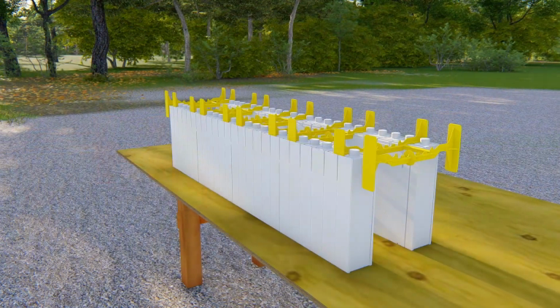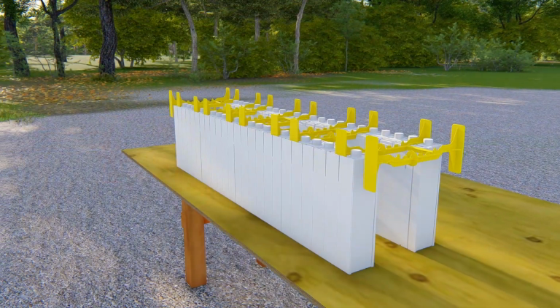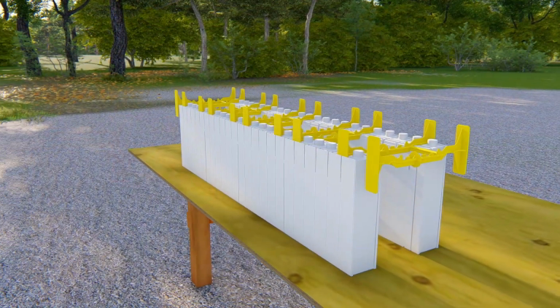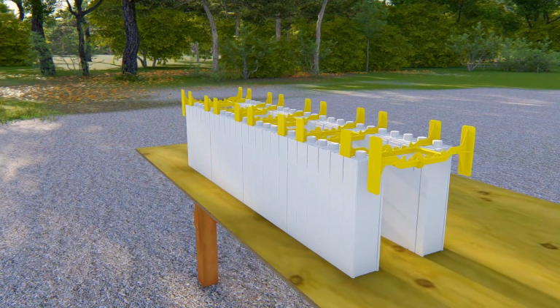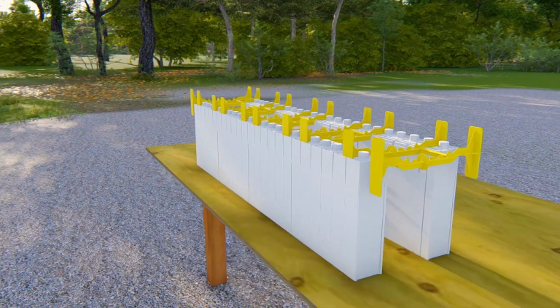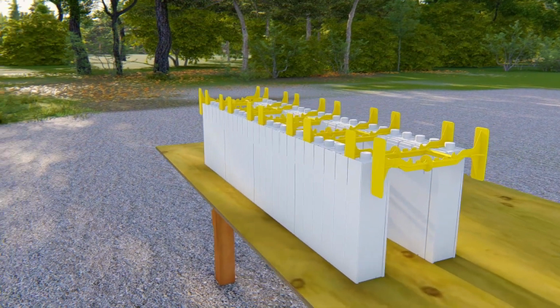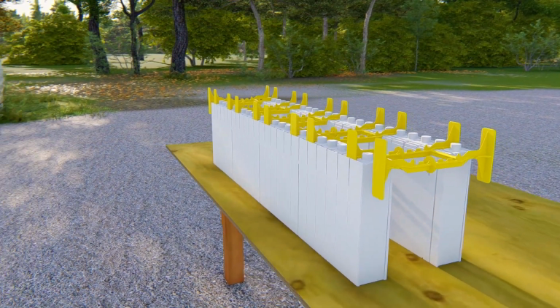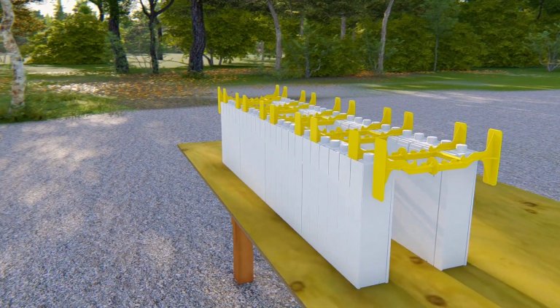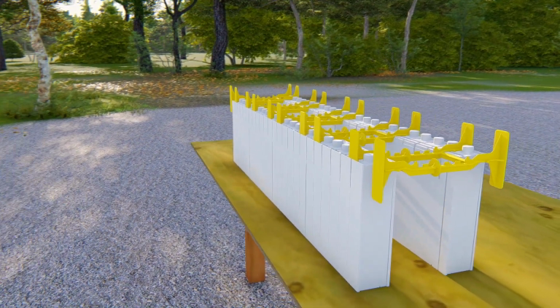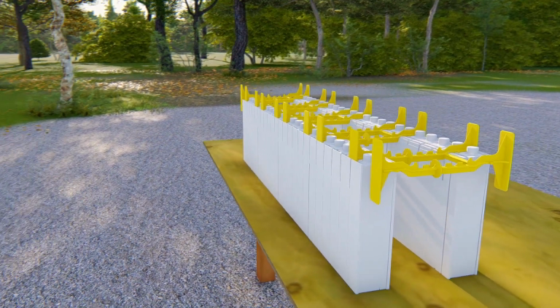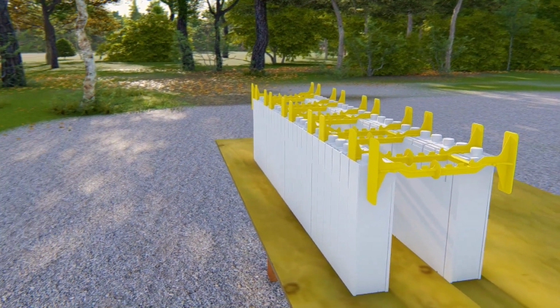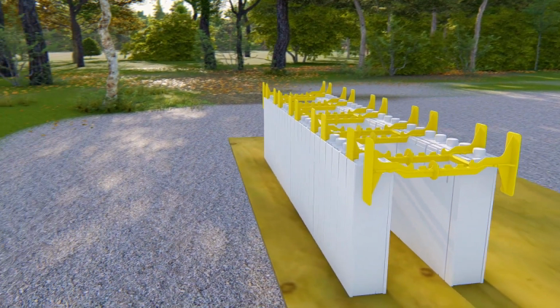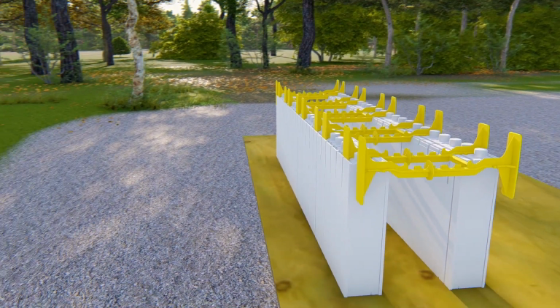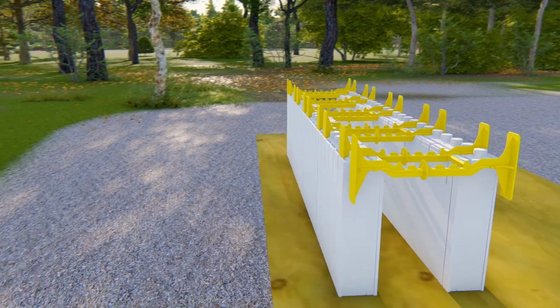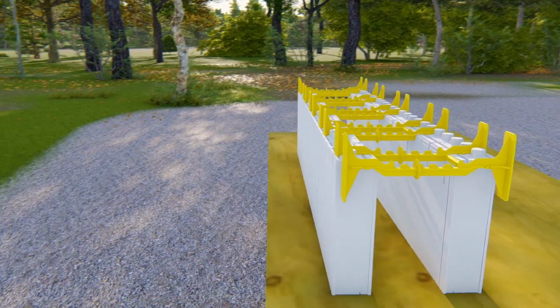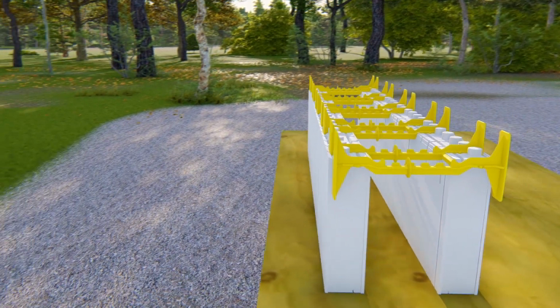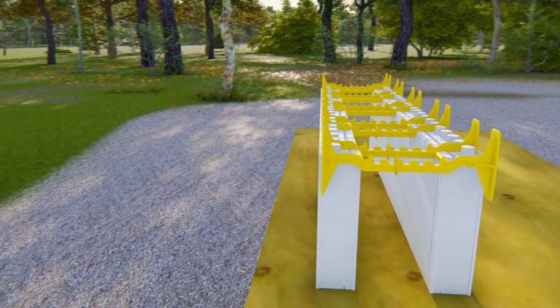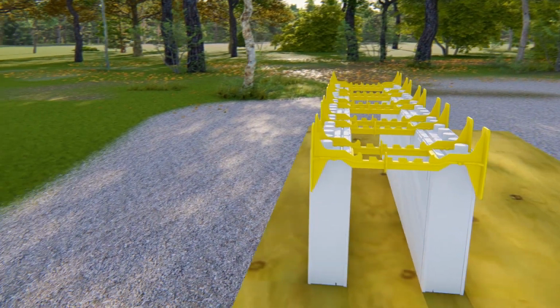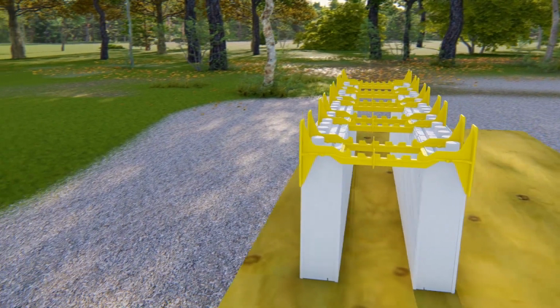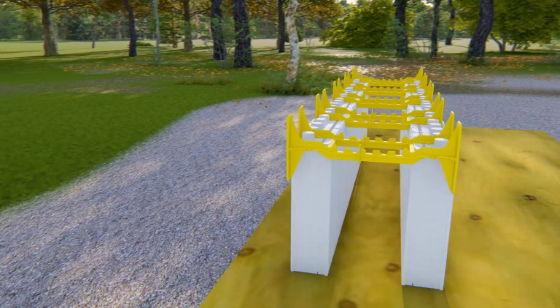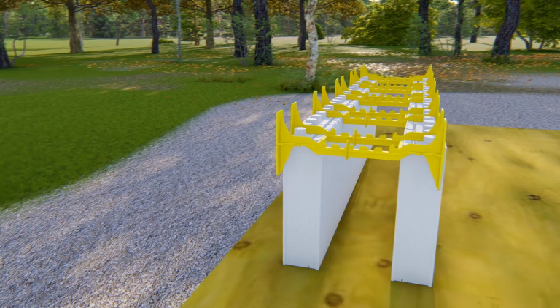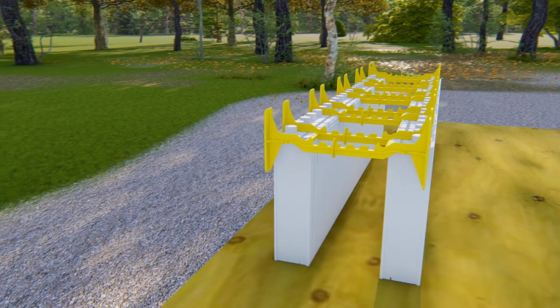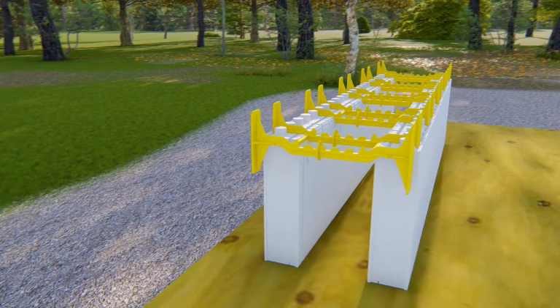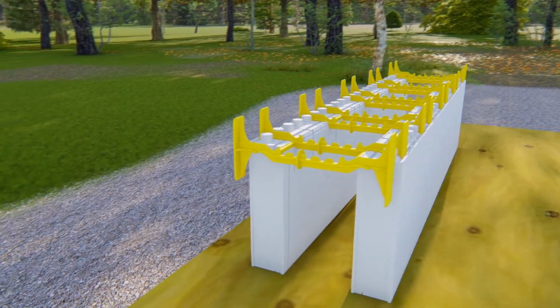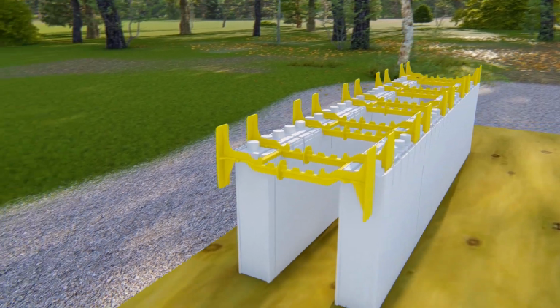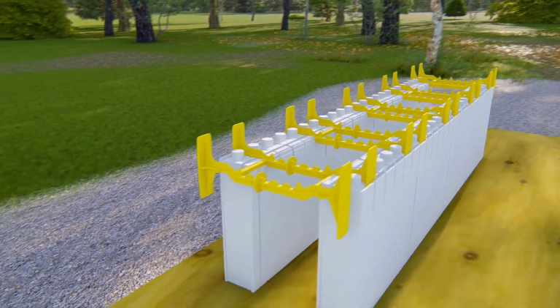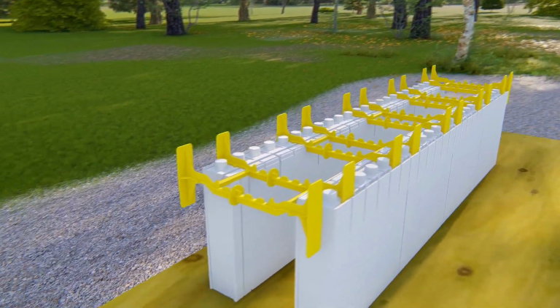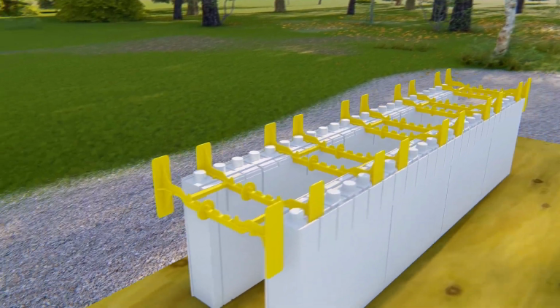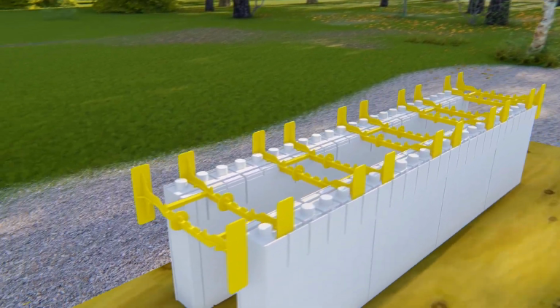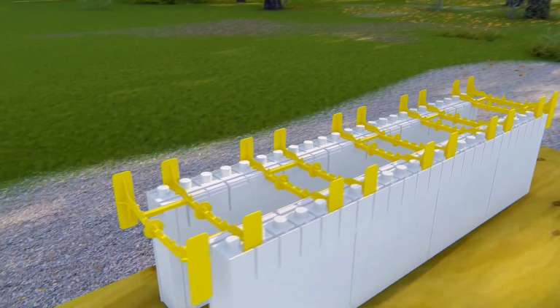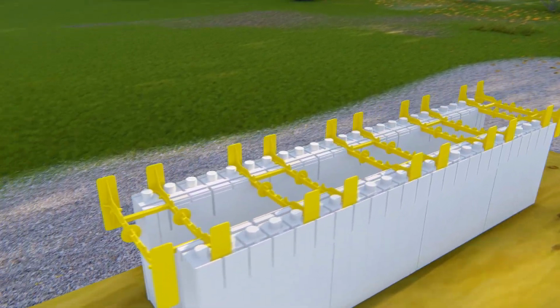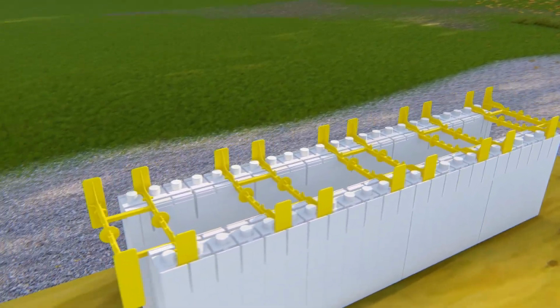Ties straddle the vertical joints of all panels. They are aligned vertically and horizontally every 12 inches.